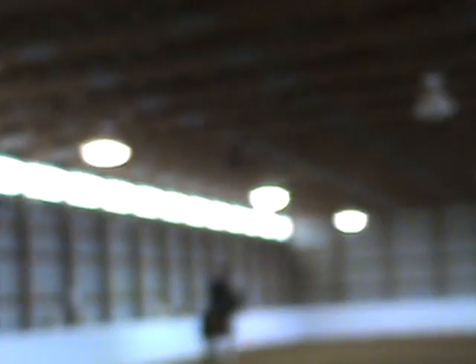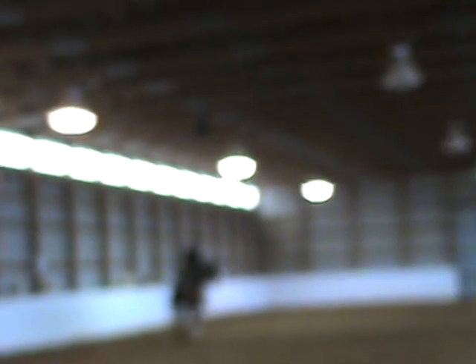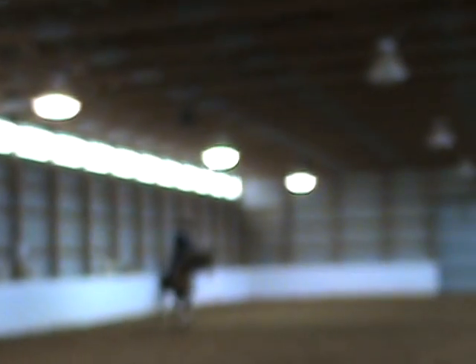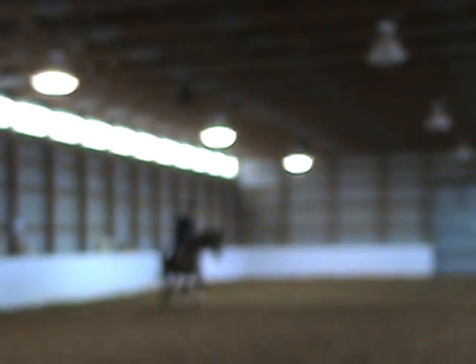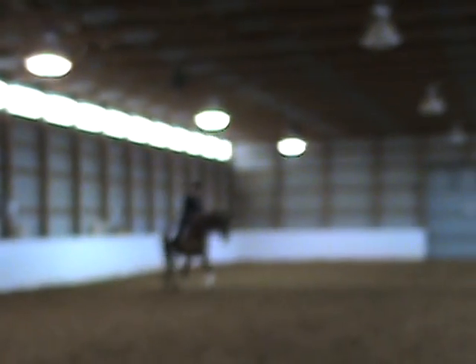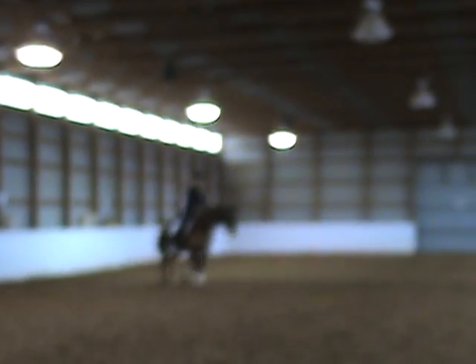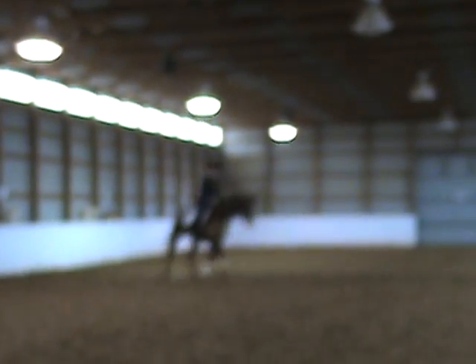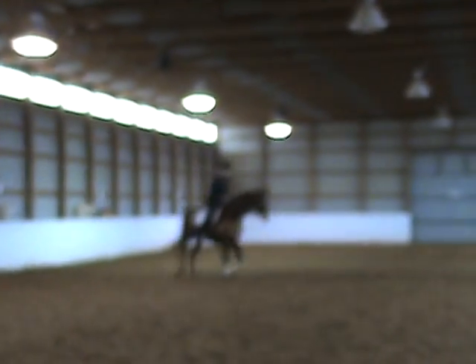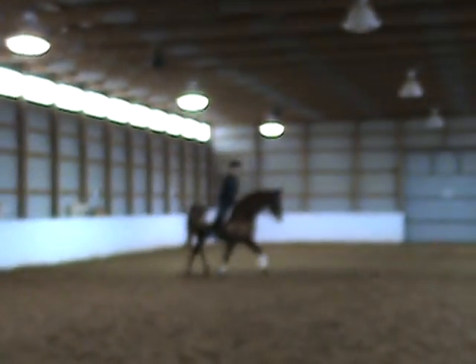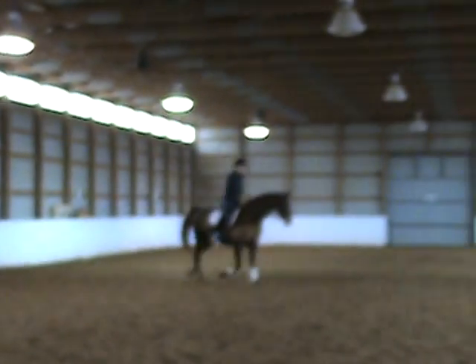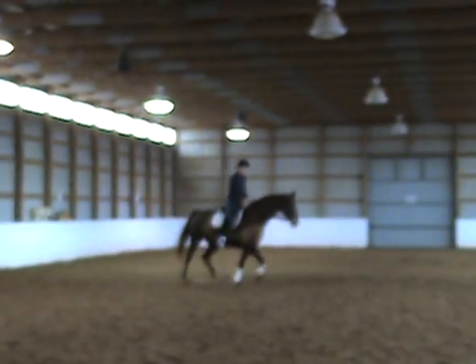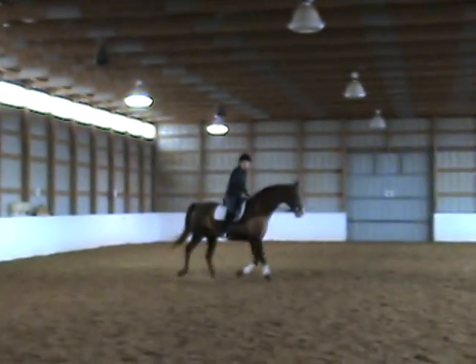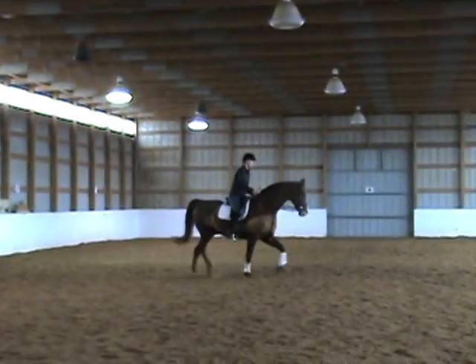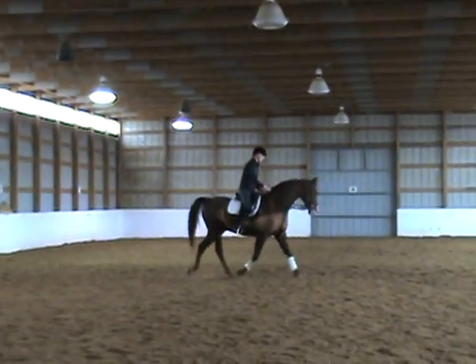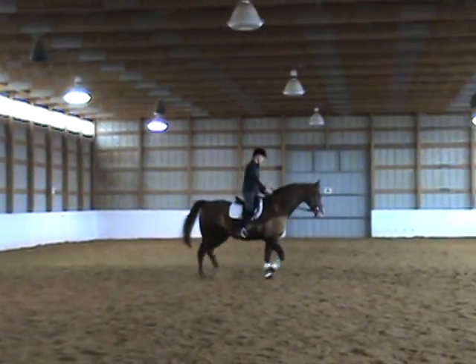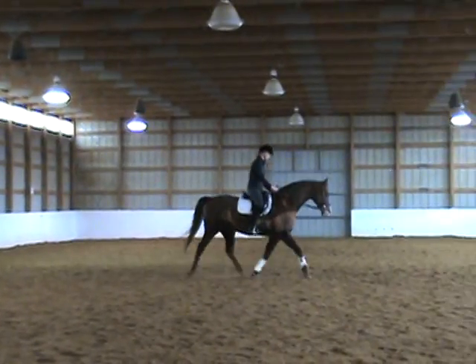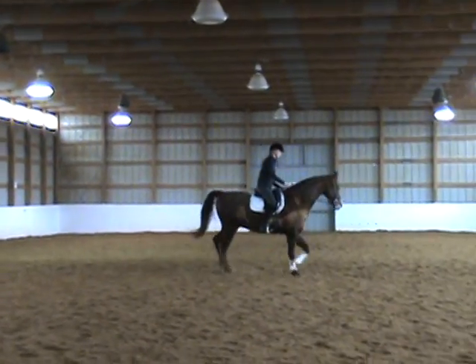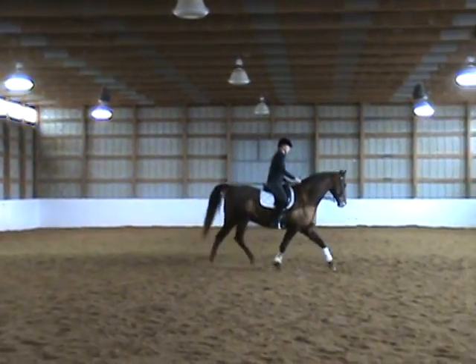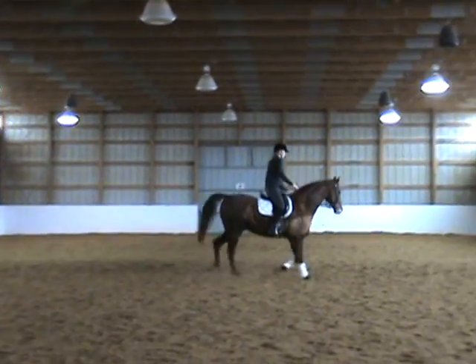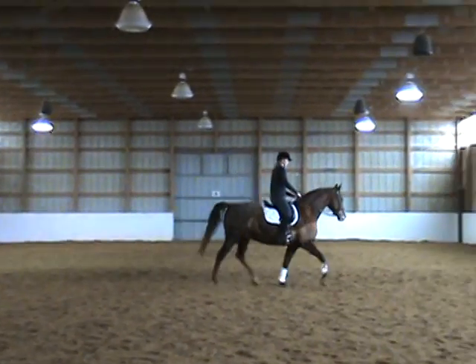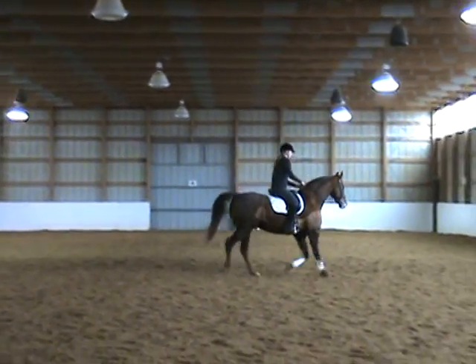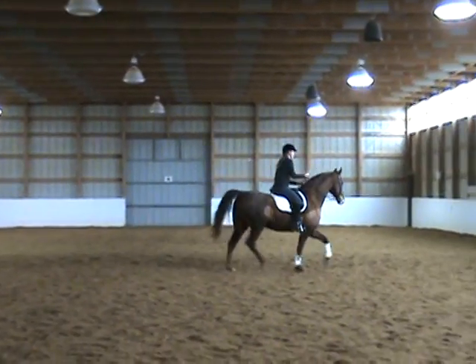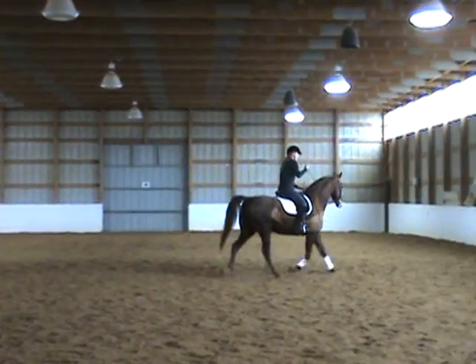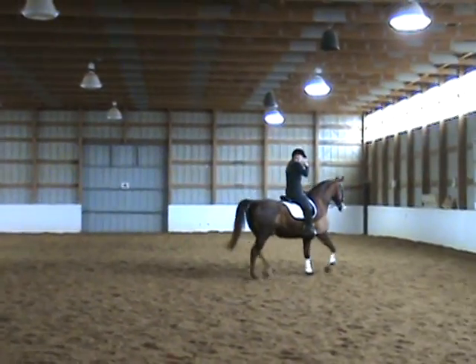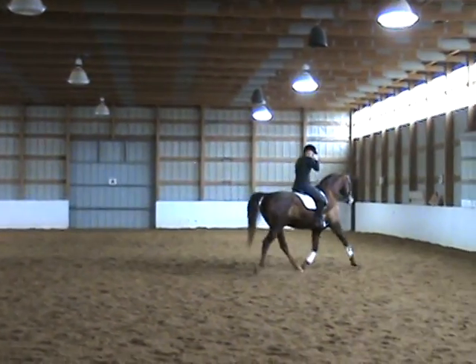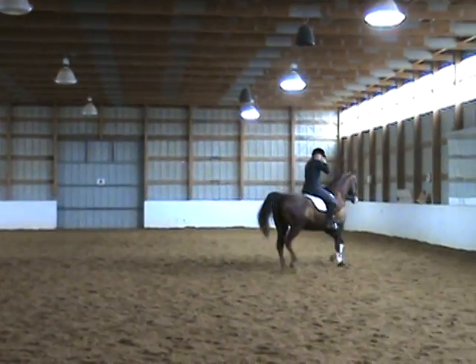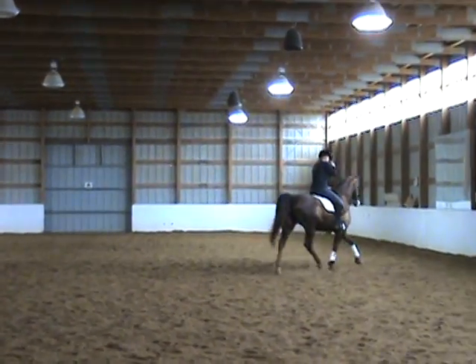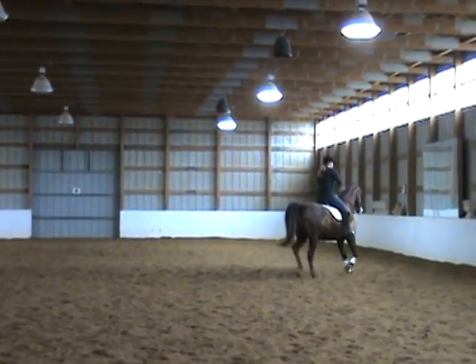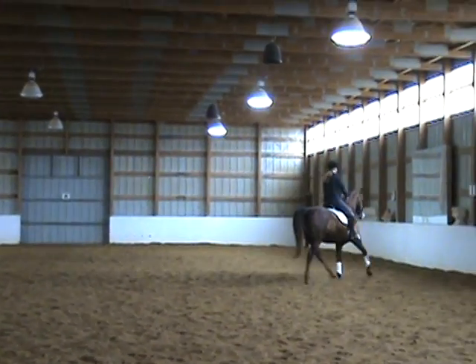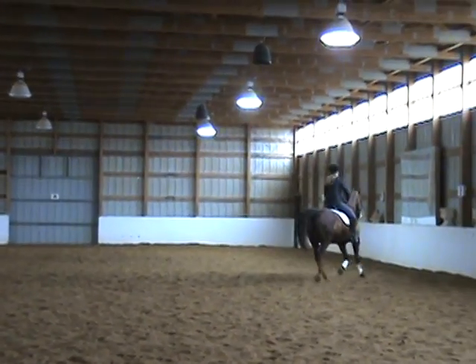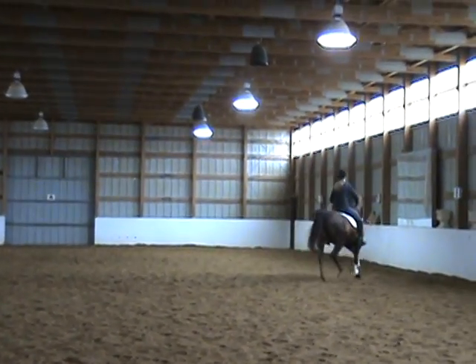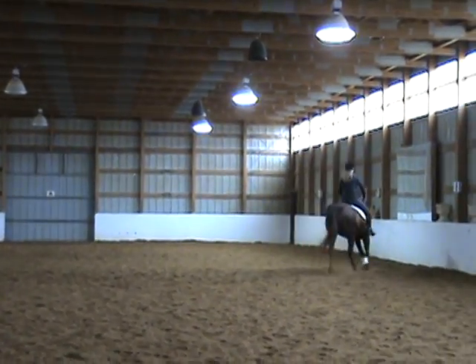A, enter working trot. Exhale, salute. Proceed working trot.